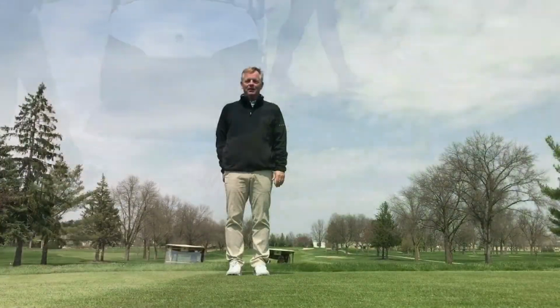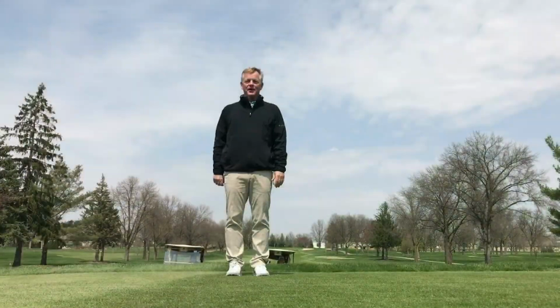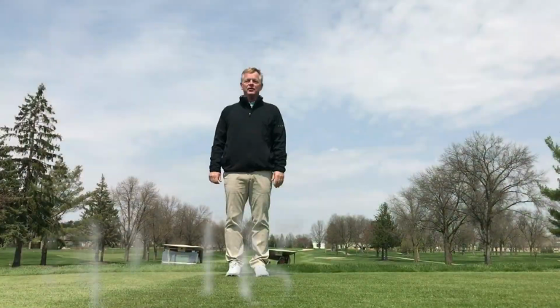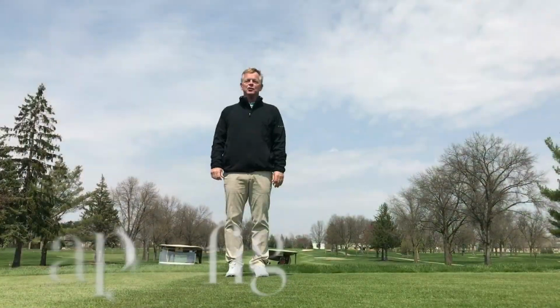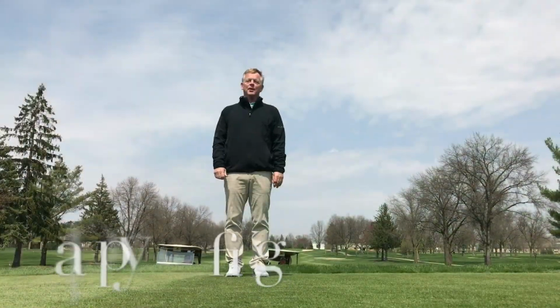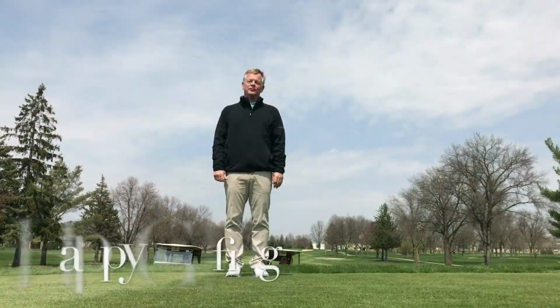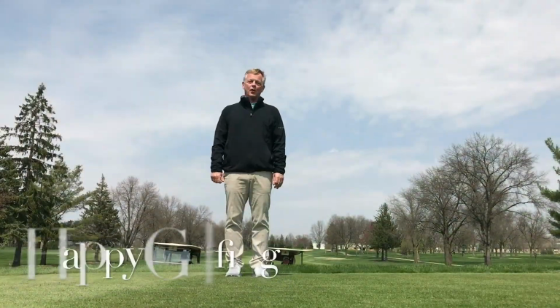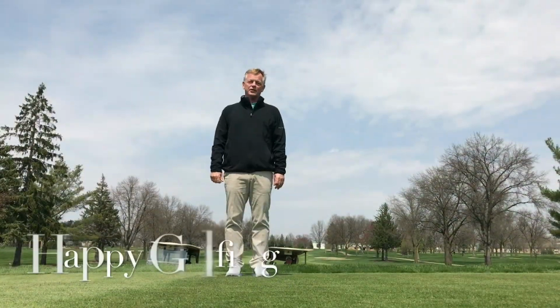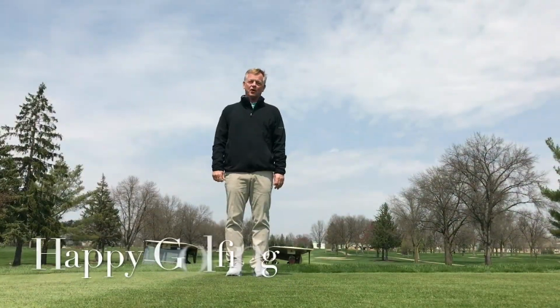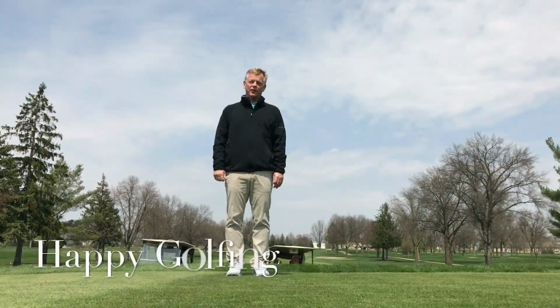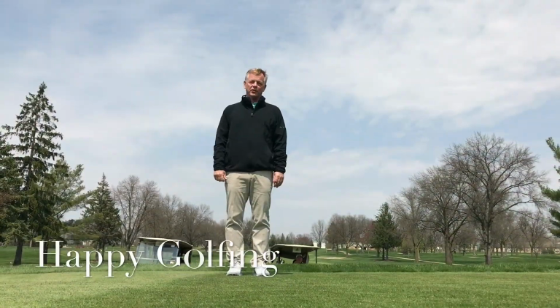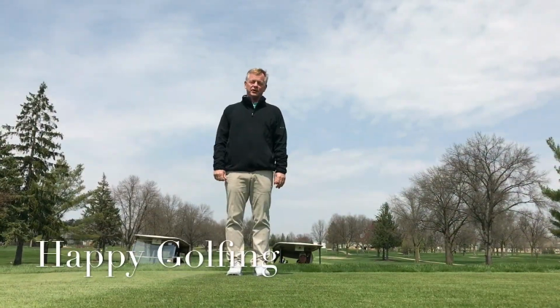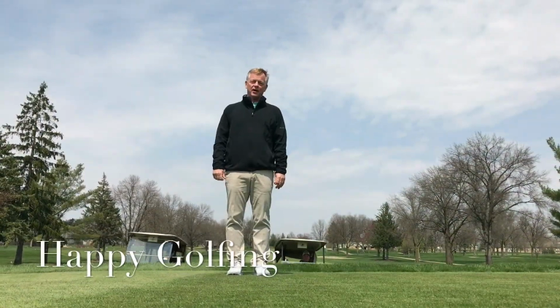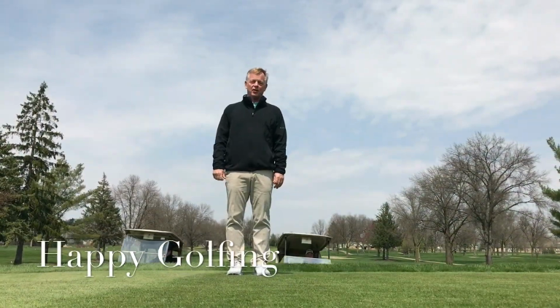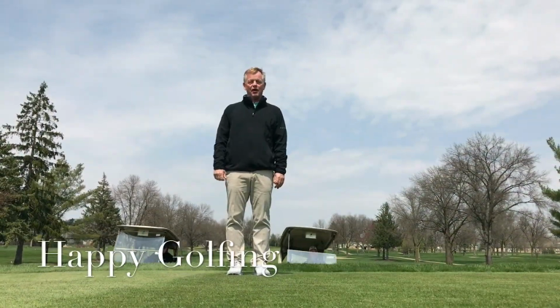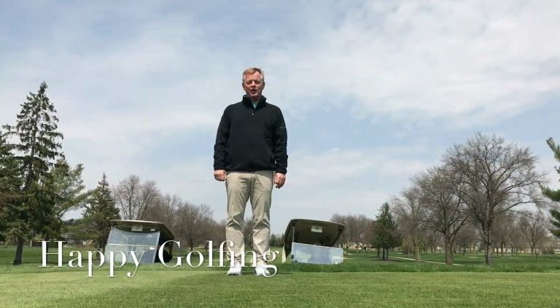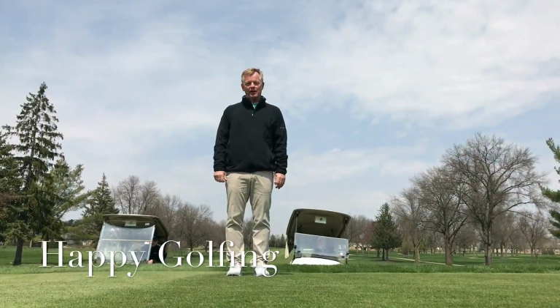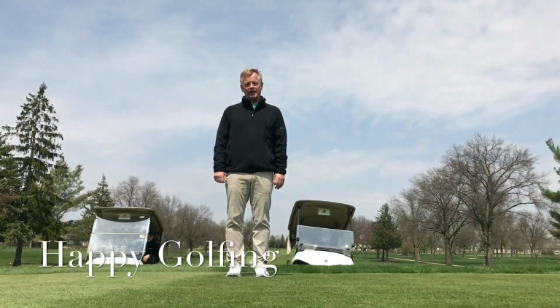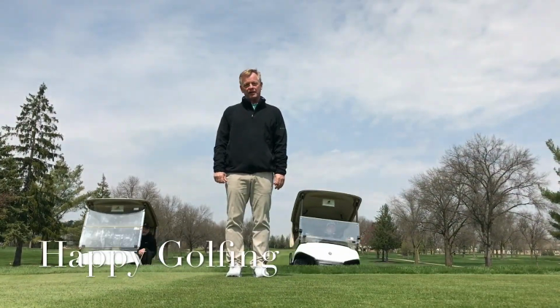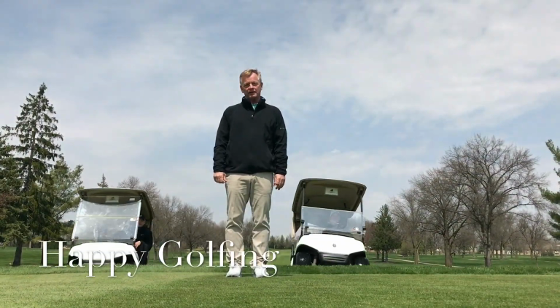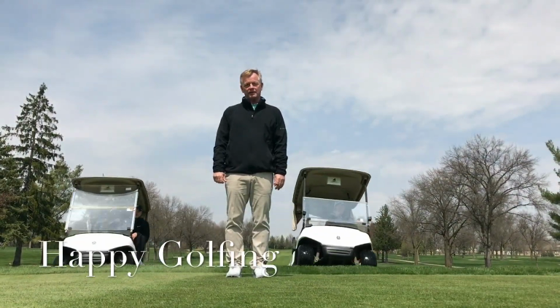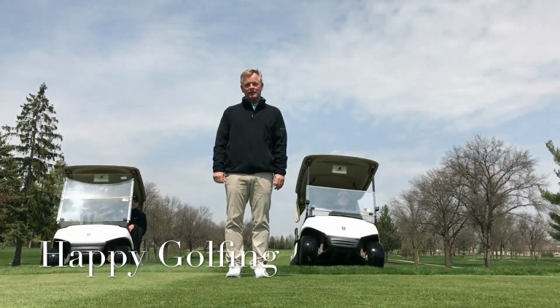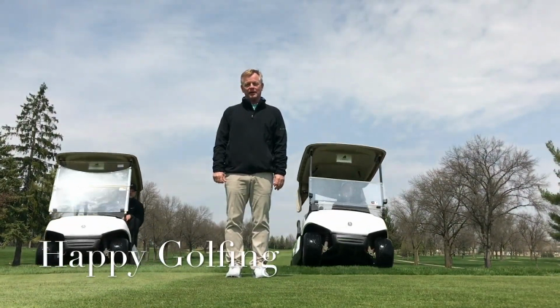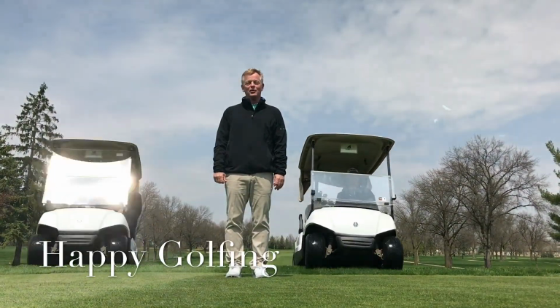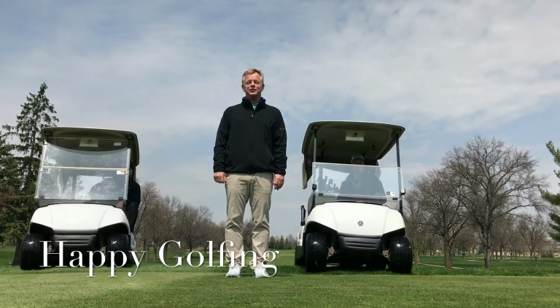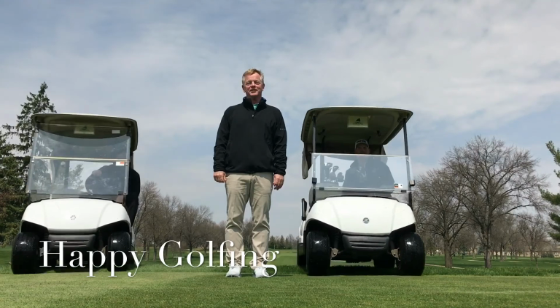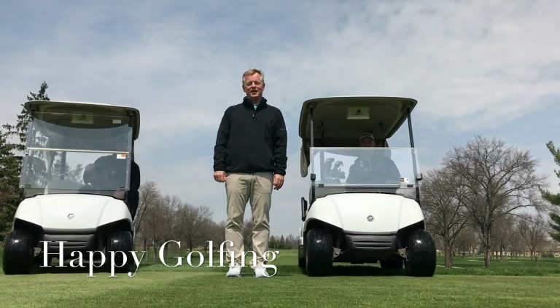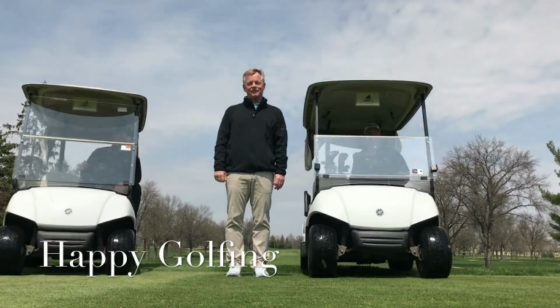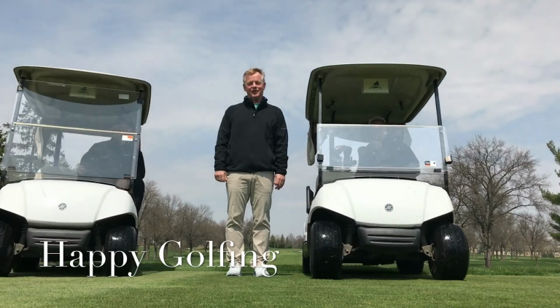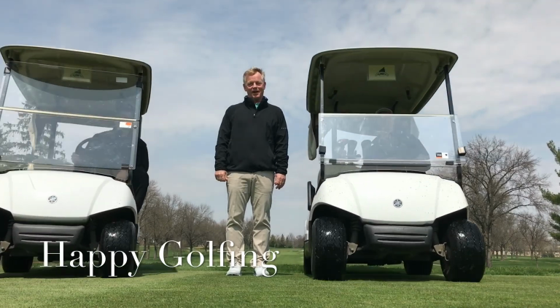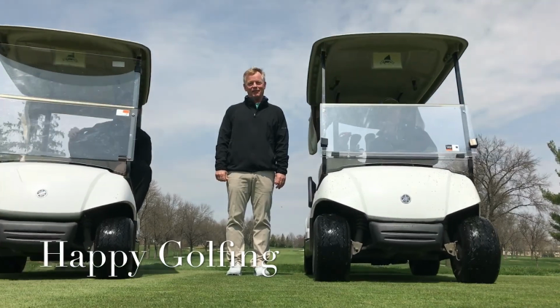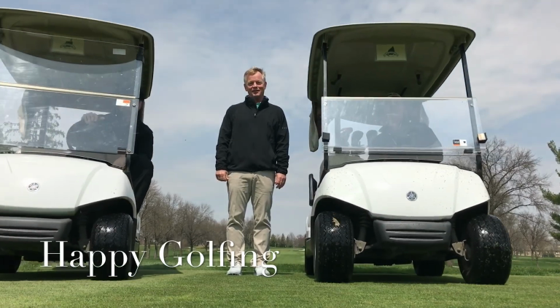Thank you so much for watching our video today on golf cart etiquette. Let's all stay safe and have fun.